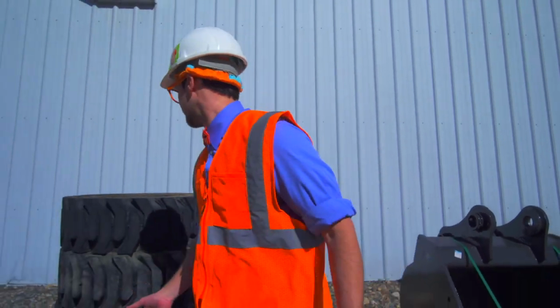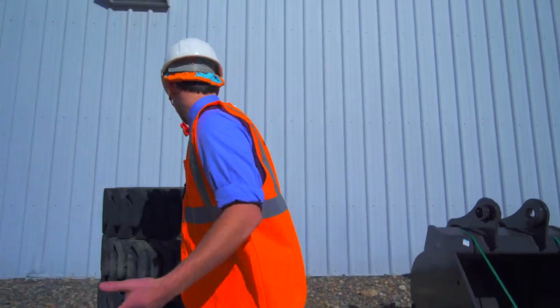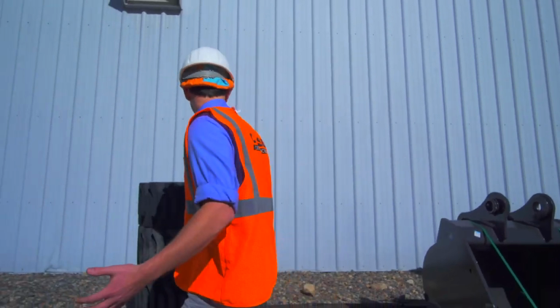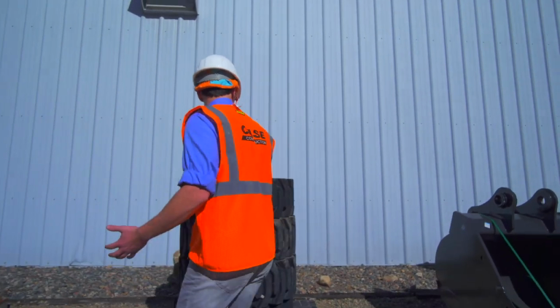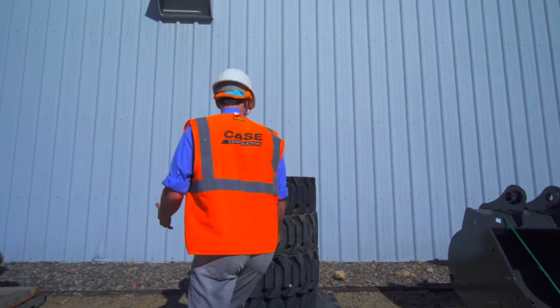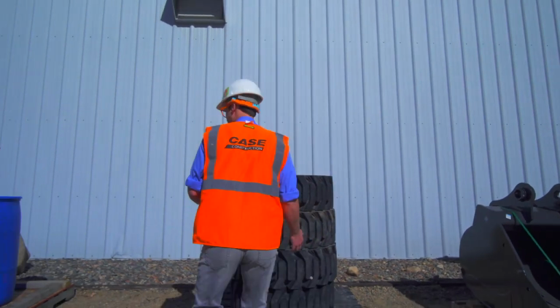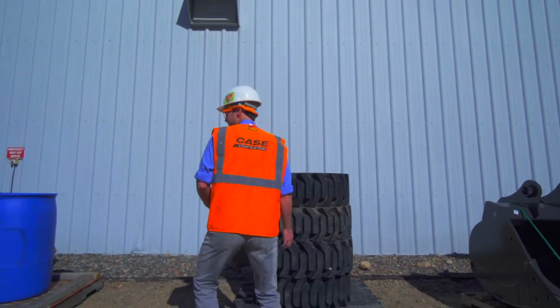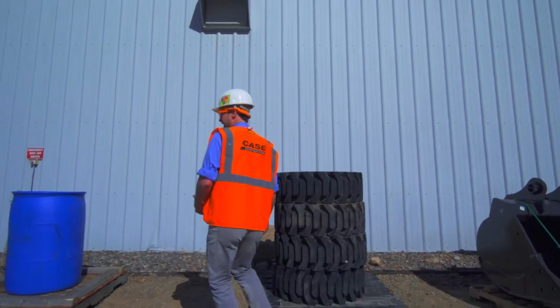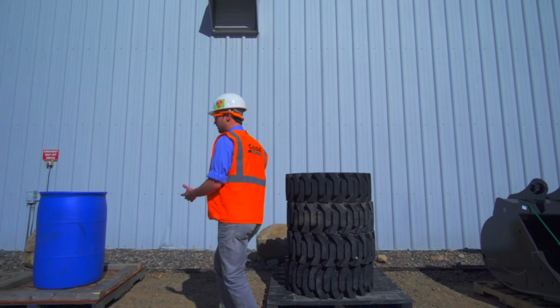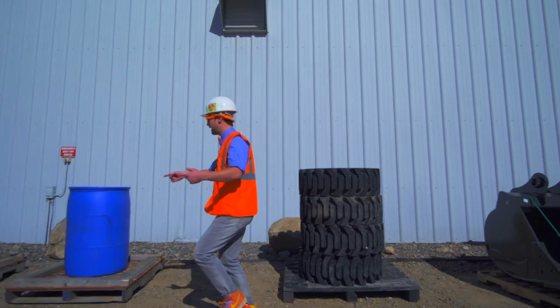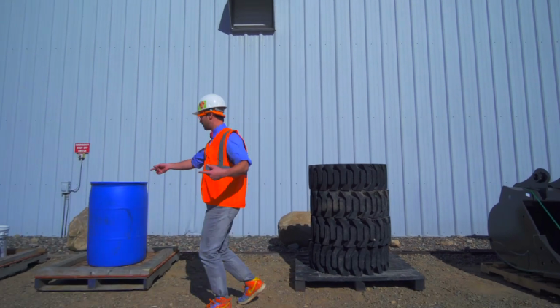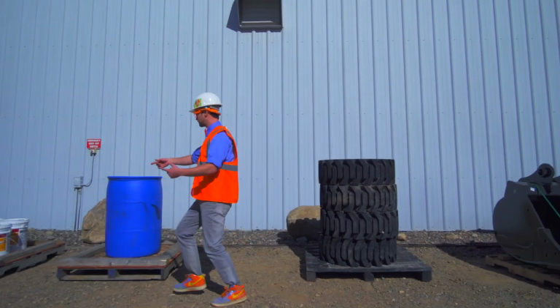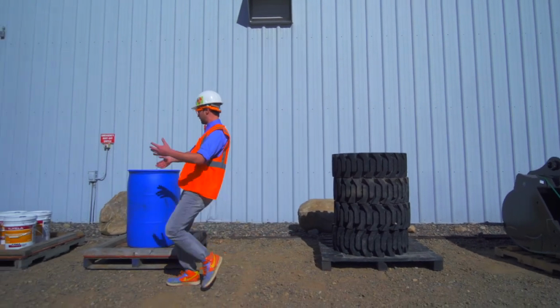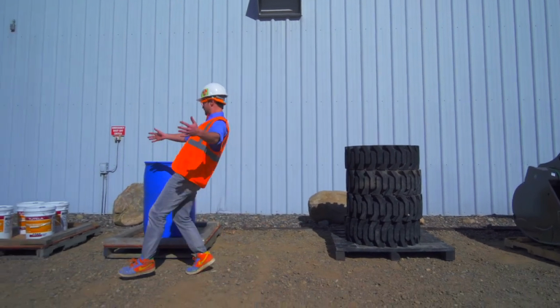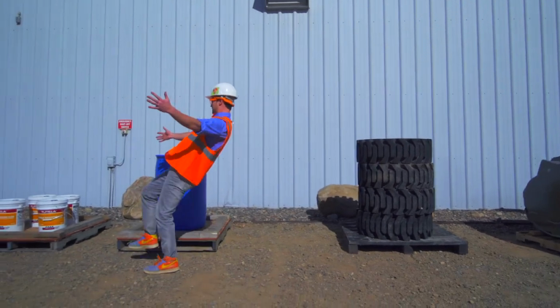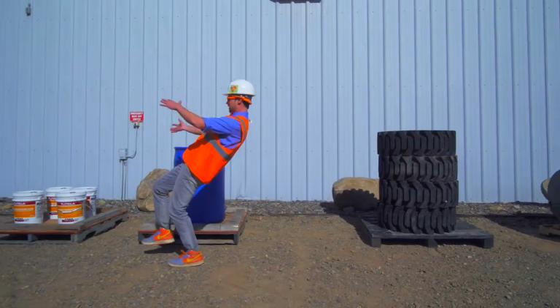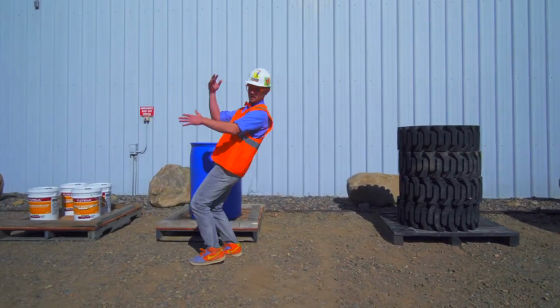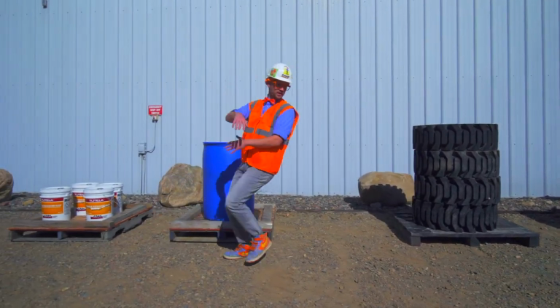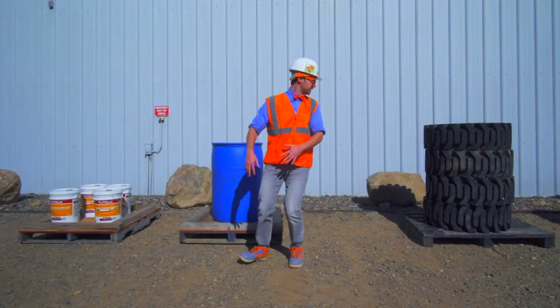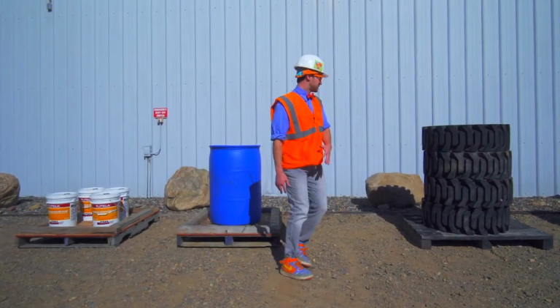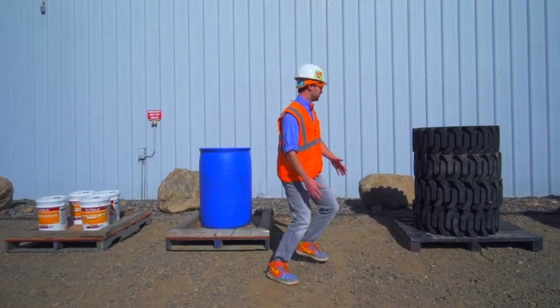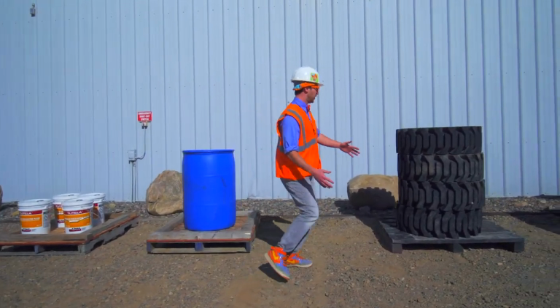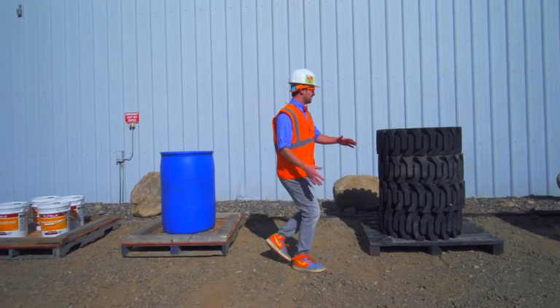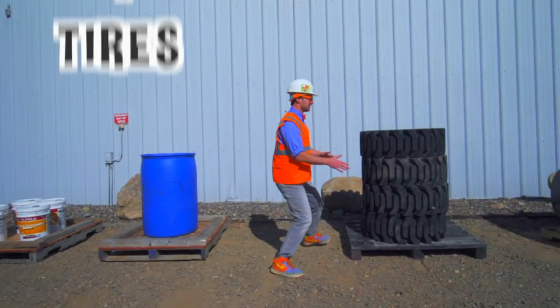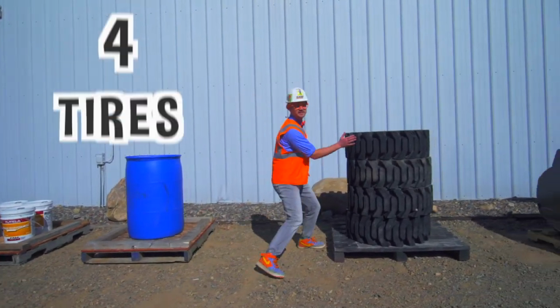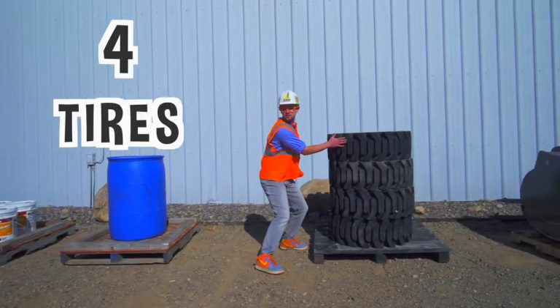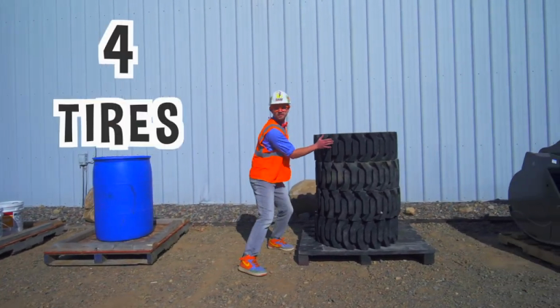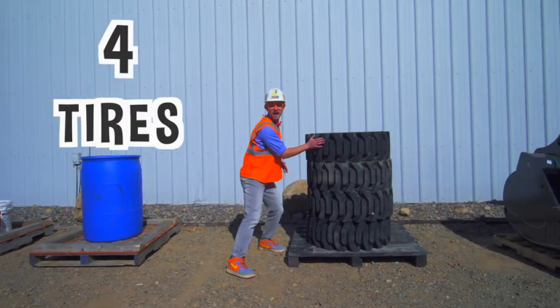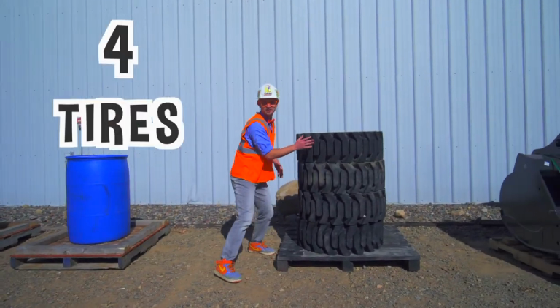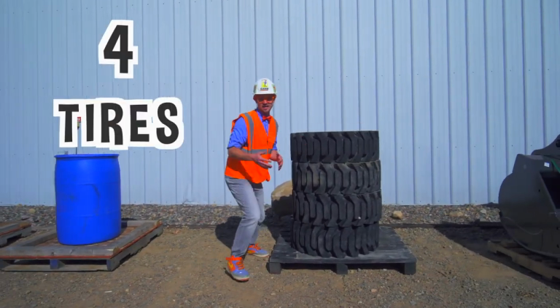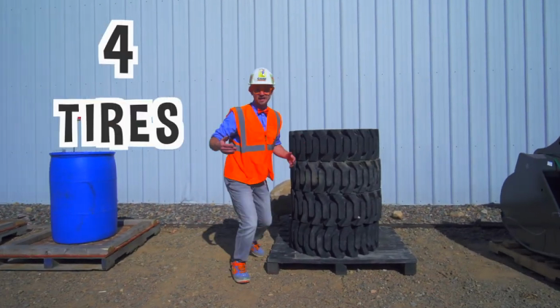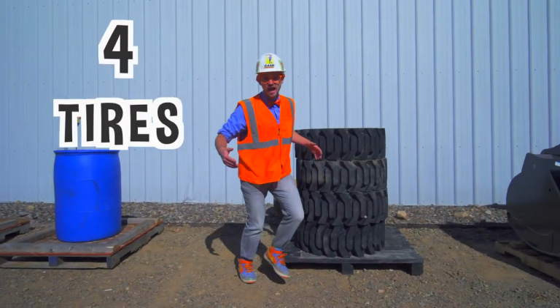Okay, how about let's do the tires. Yeah, that seems like a good one.